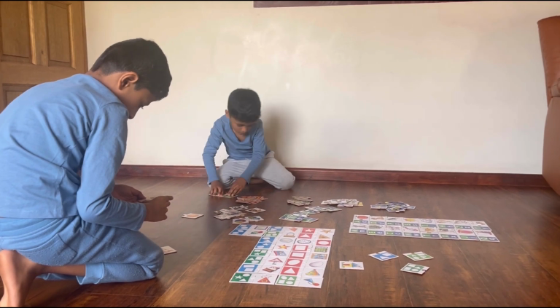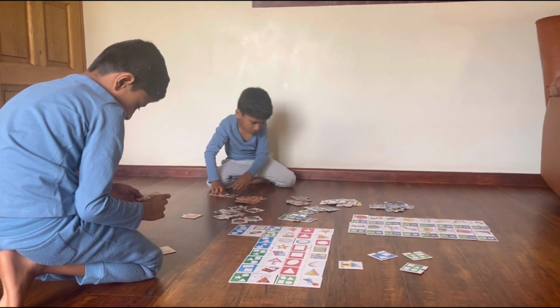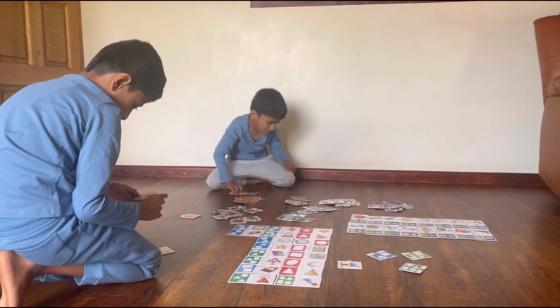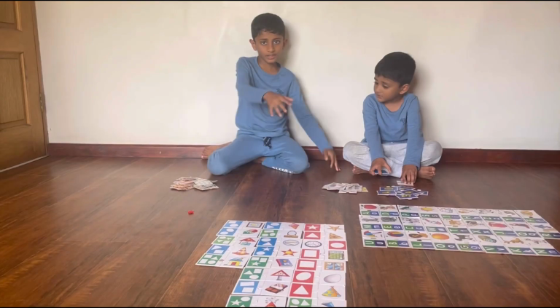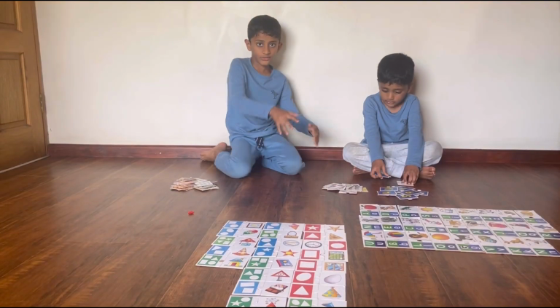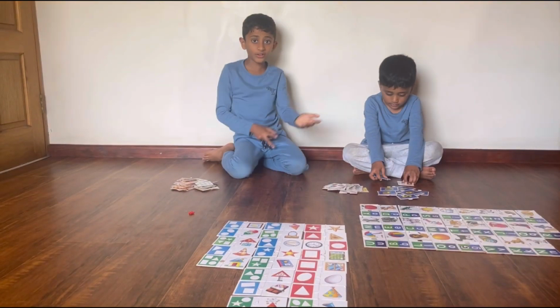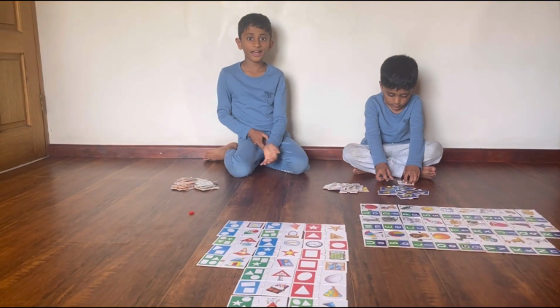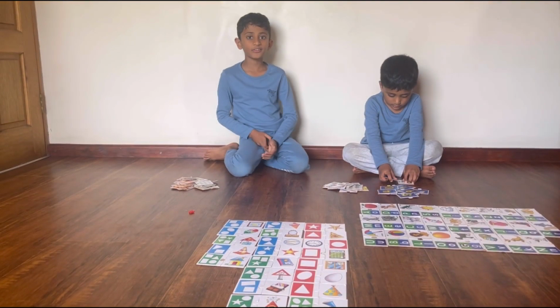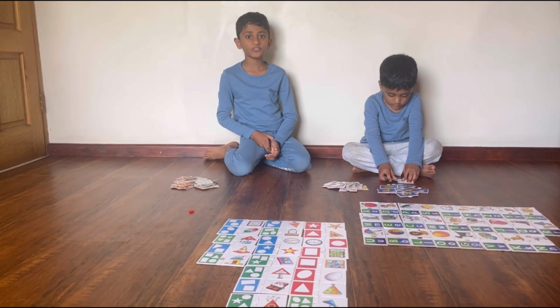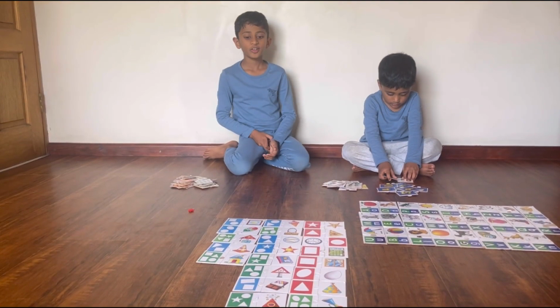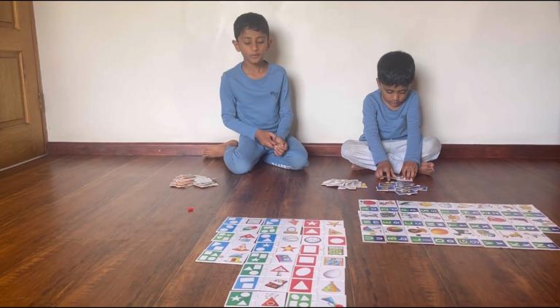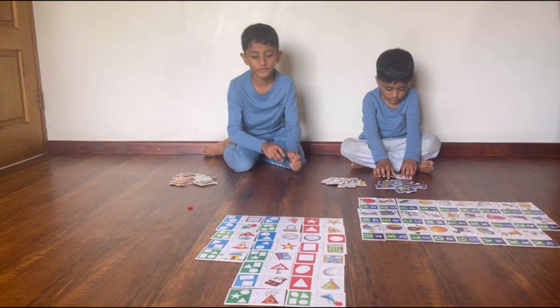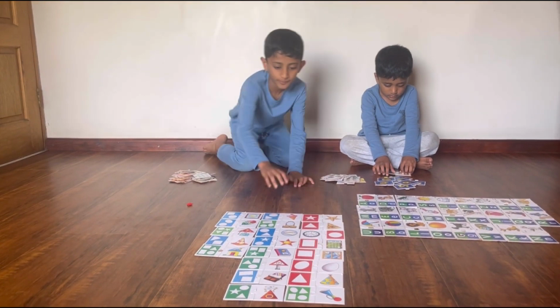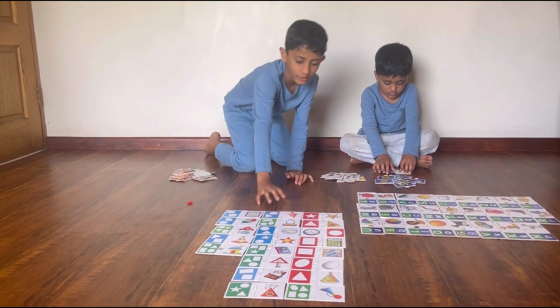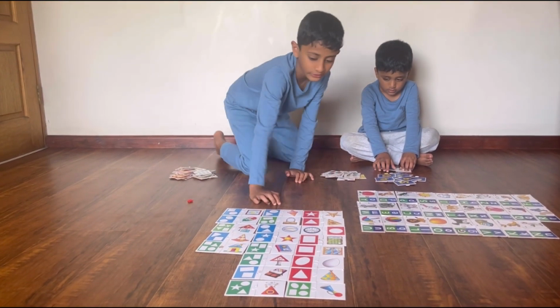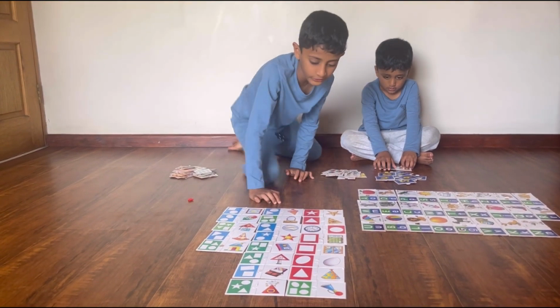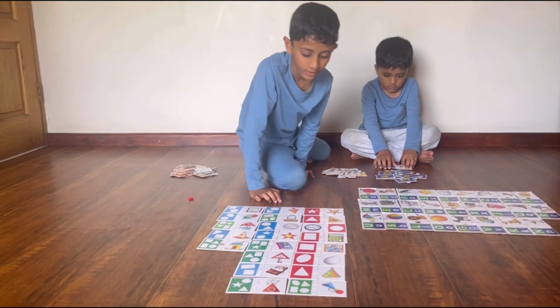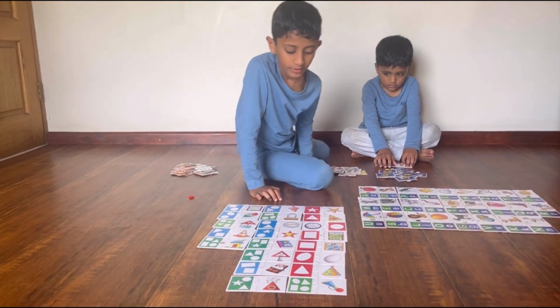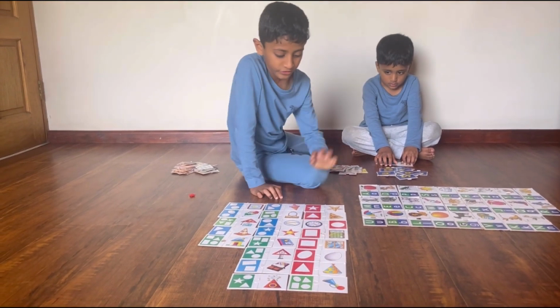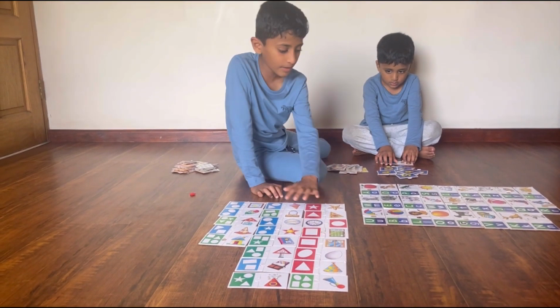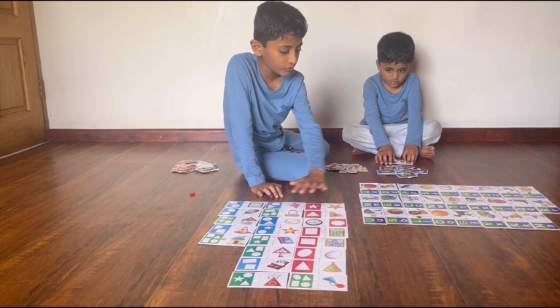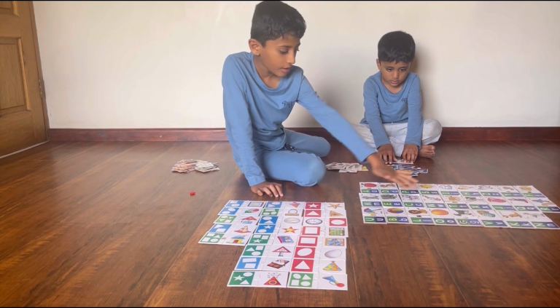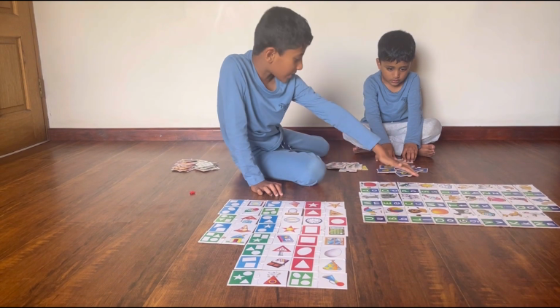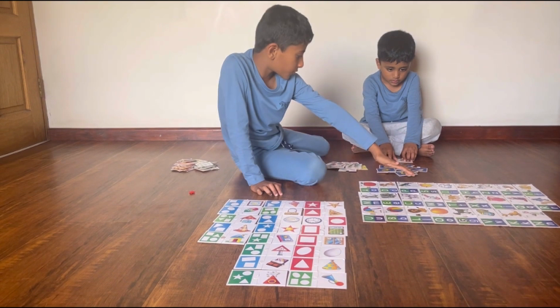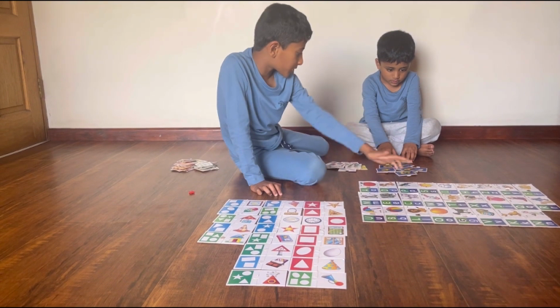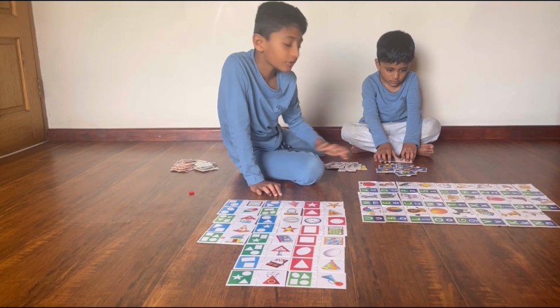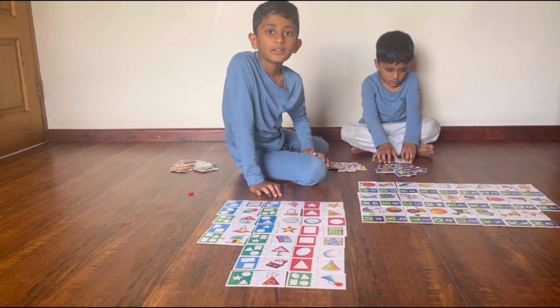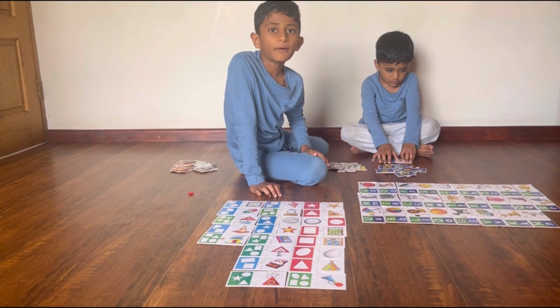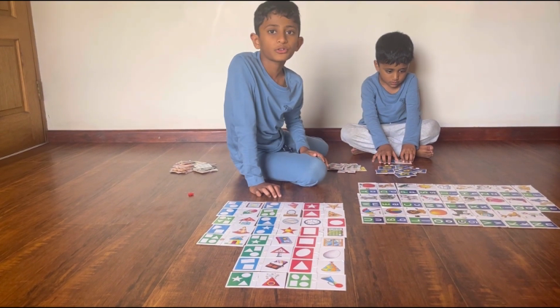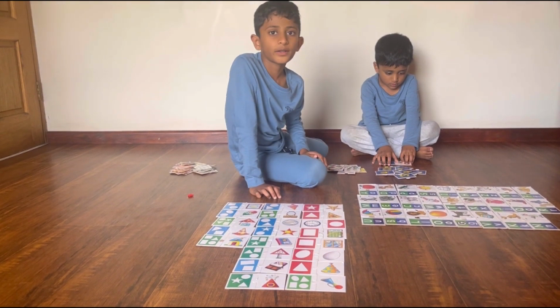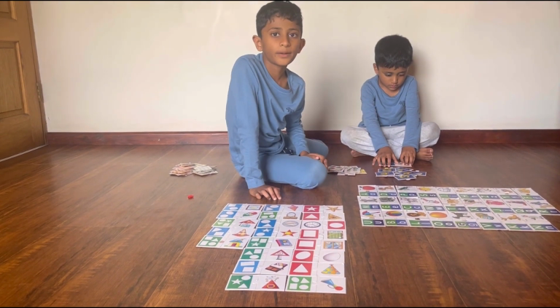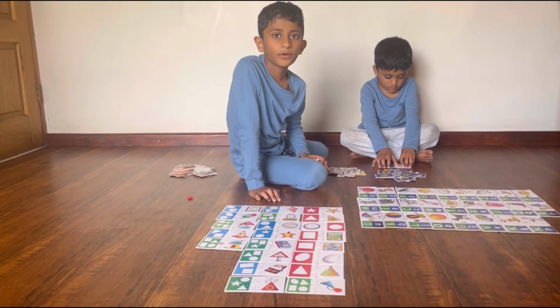Okay, so guys, we are done with shapes and alphabets. Now we are doing numbers.